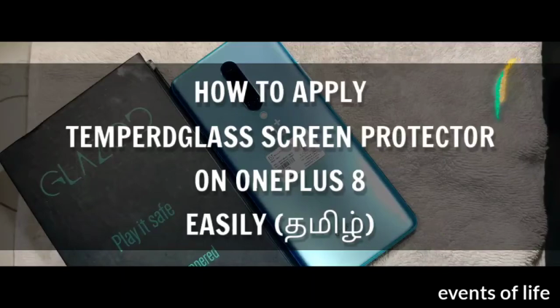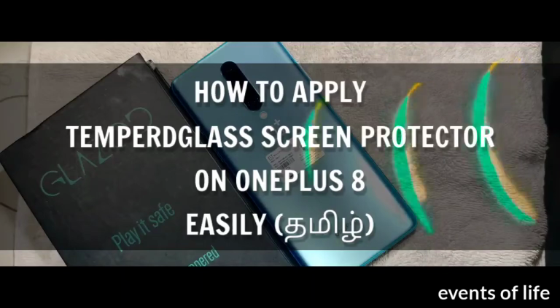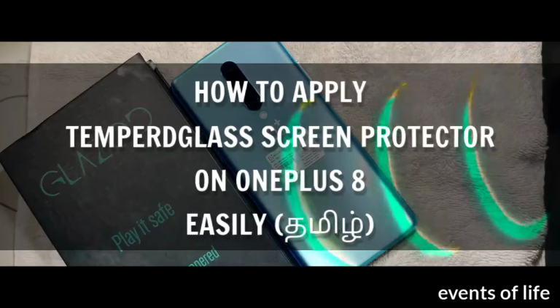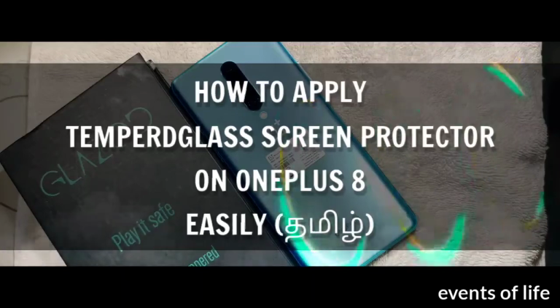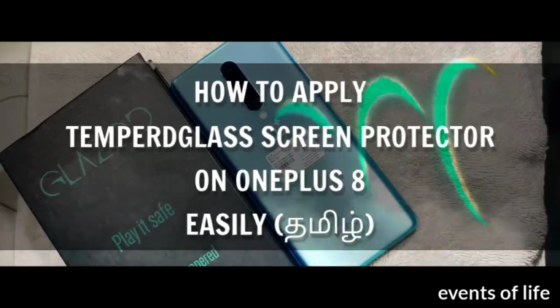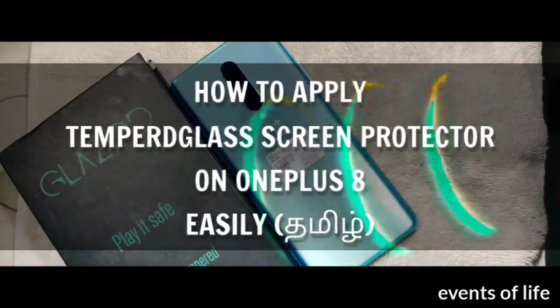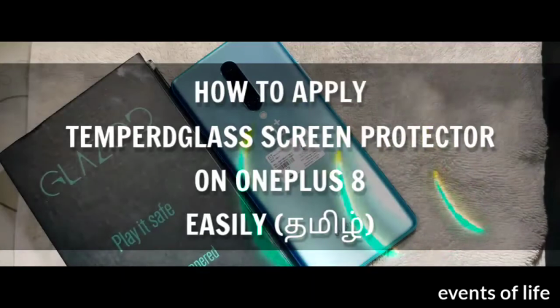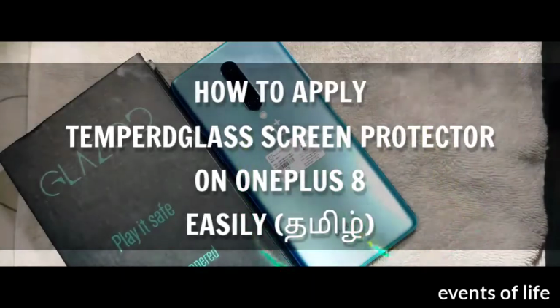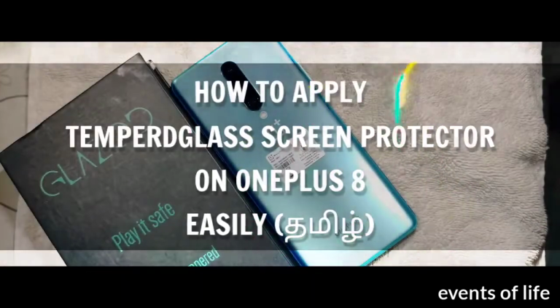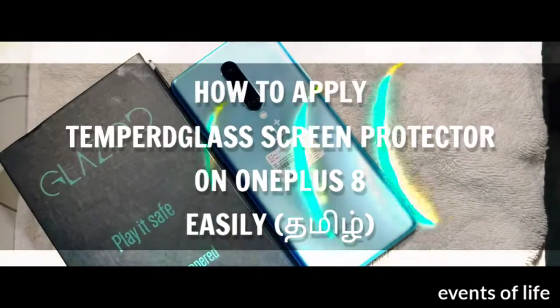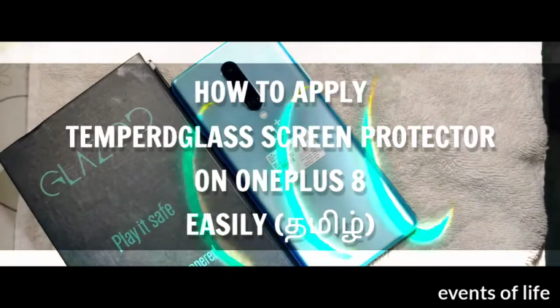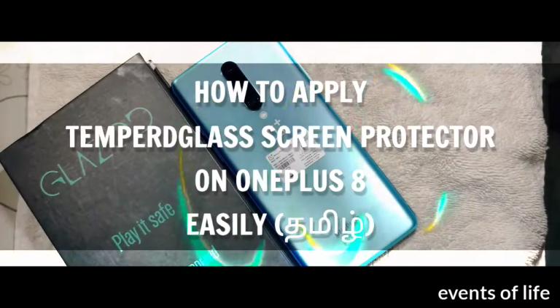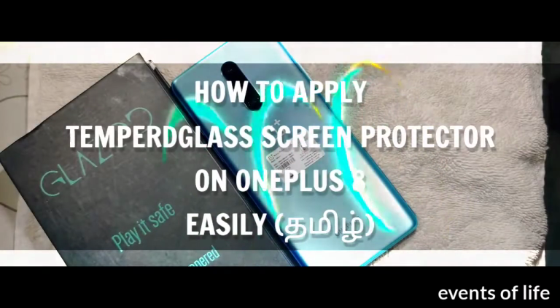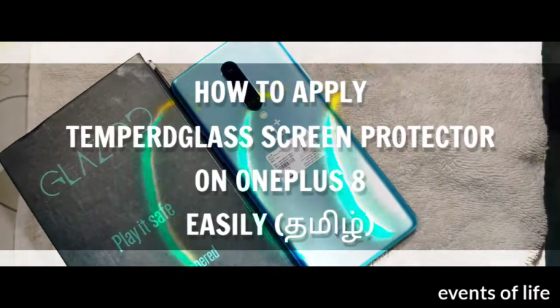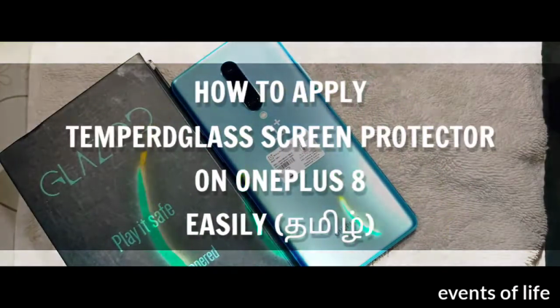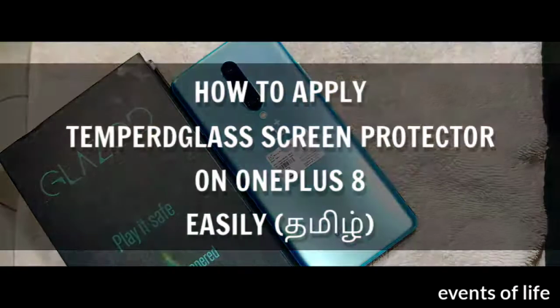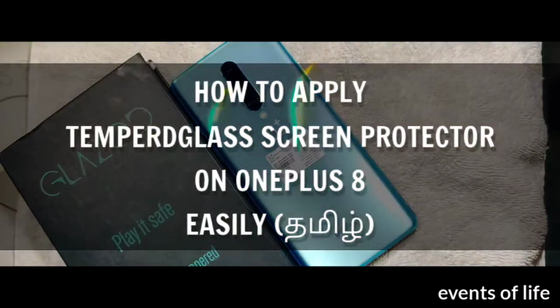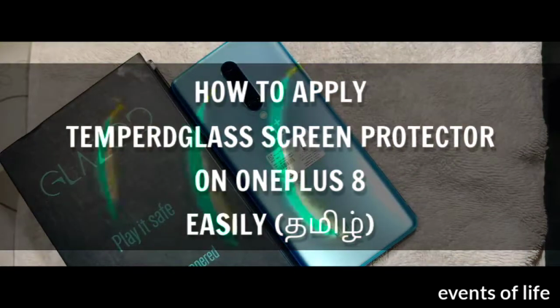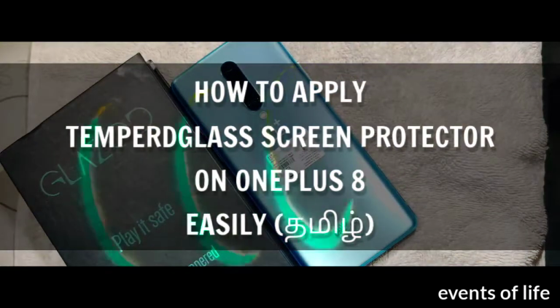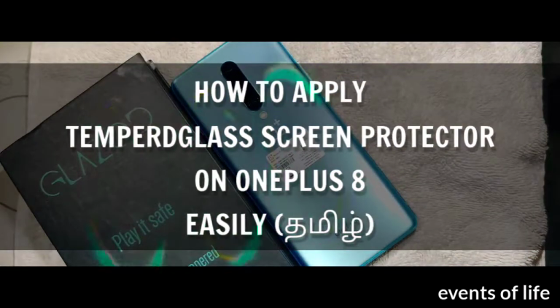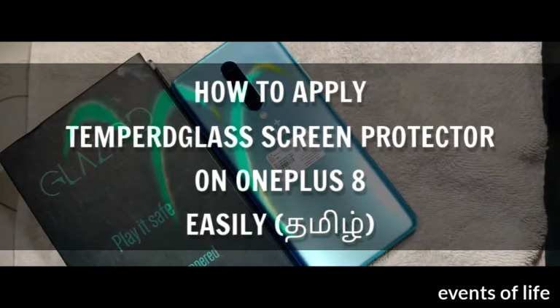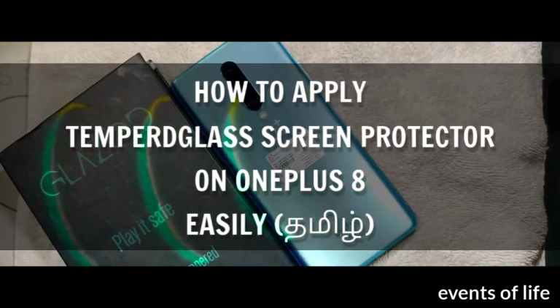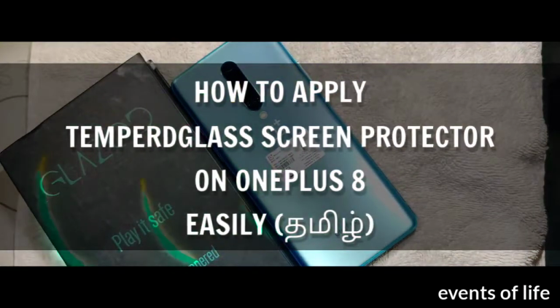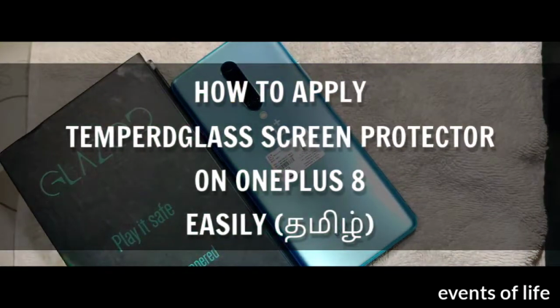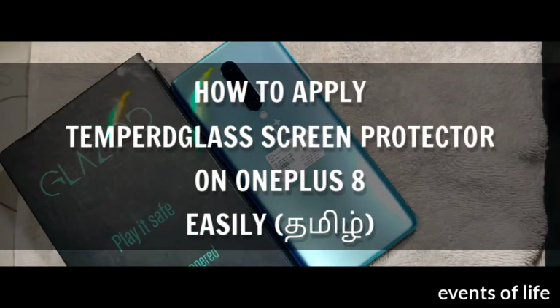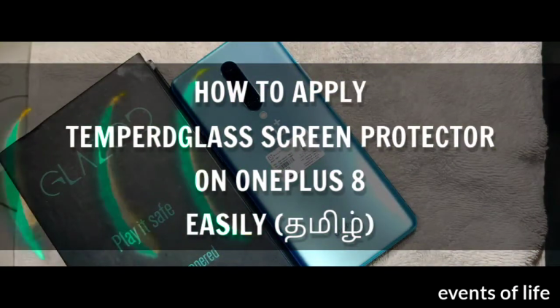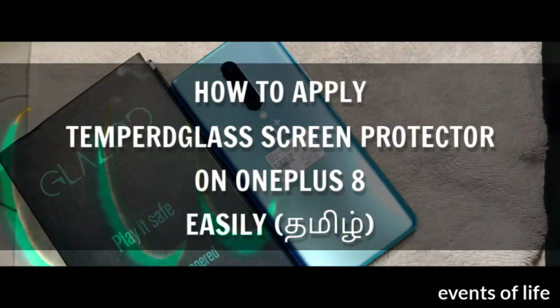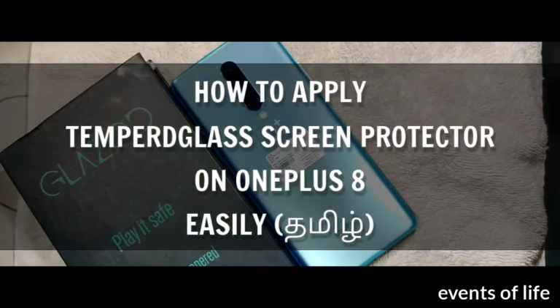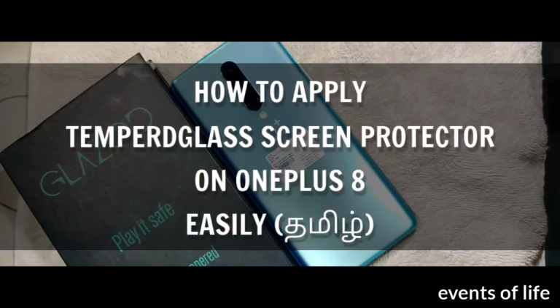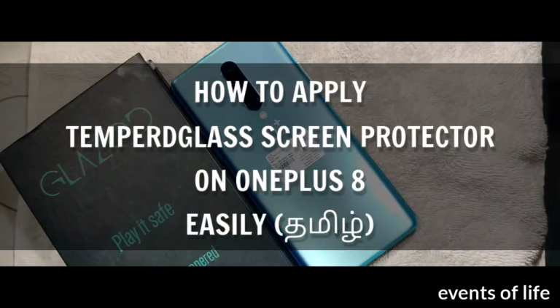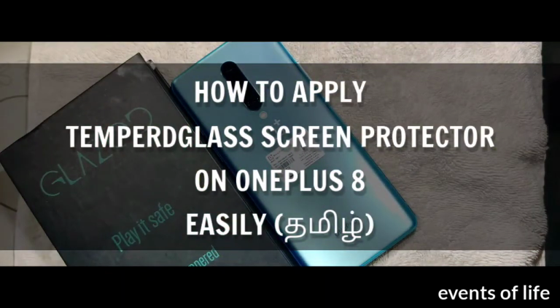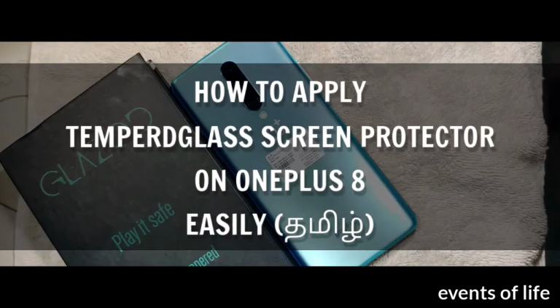Guys, we will see the video on the OnePlus tempered glass template. Let's go to the video.